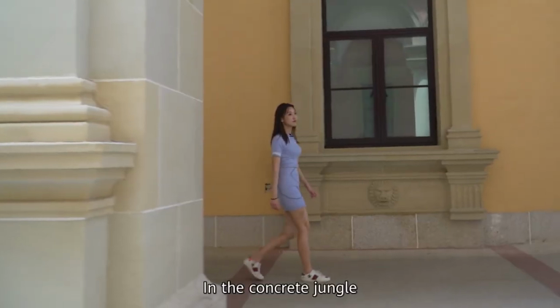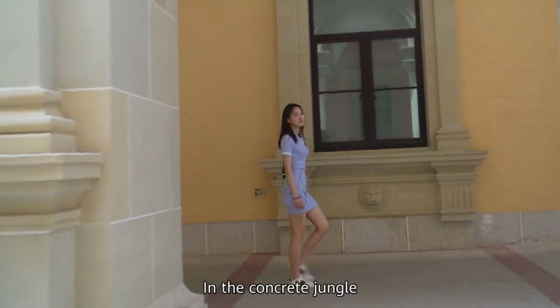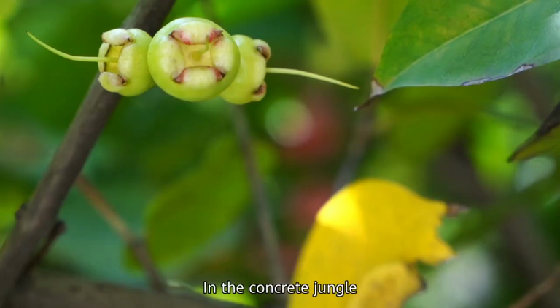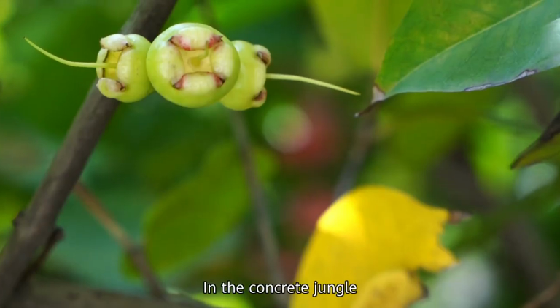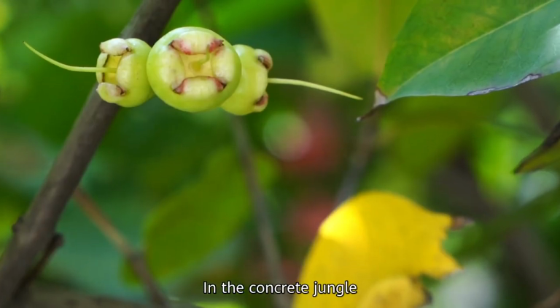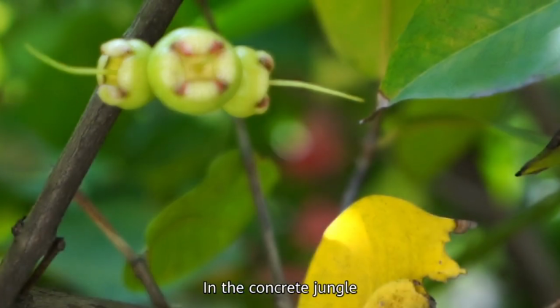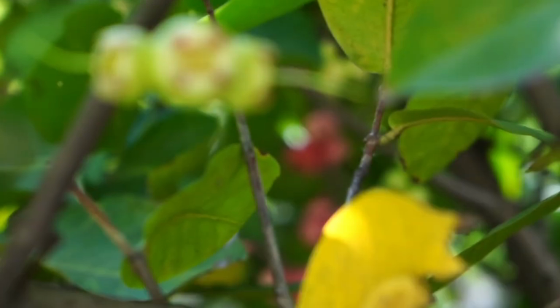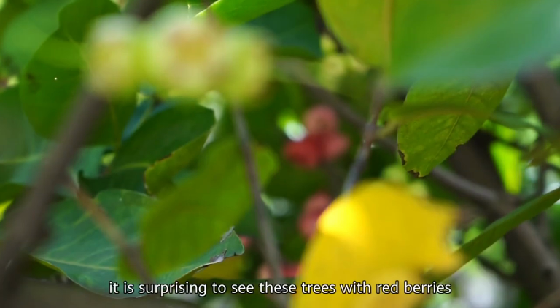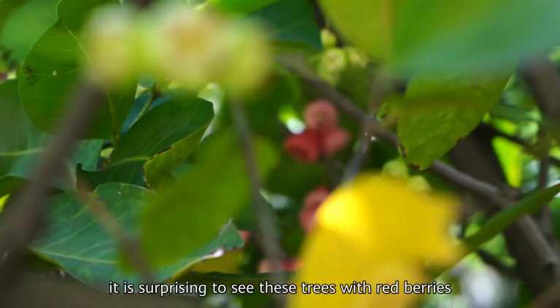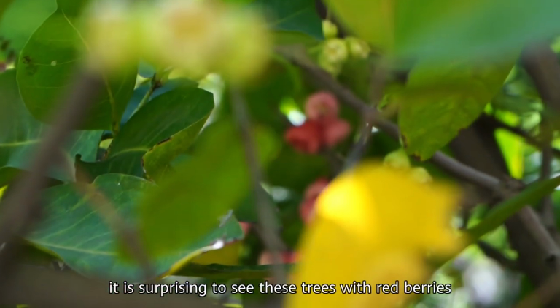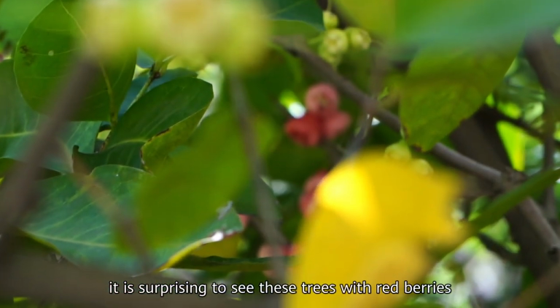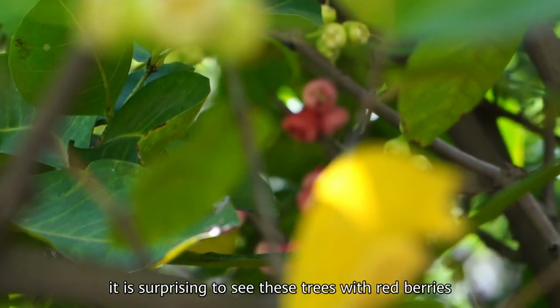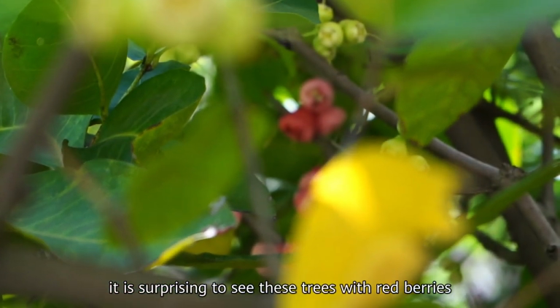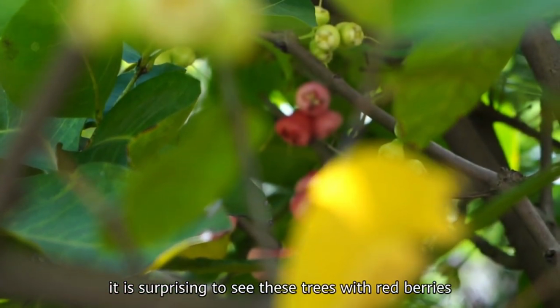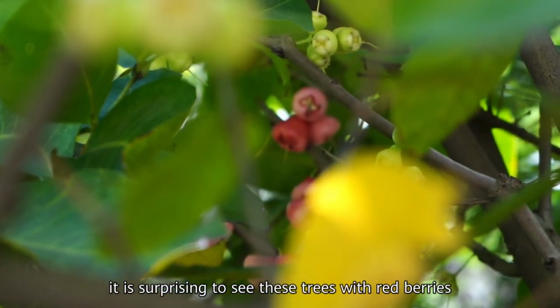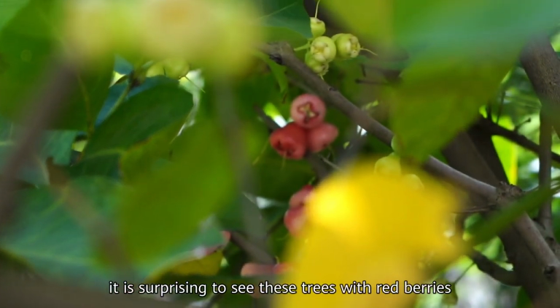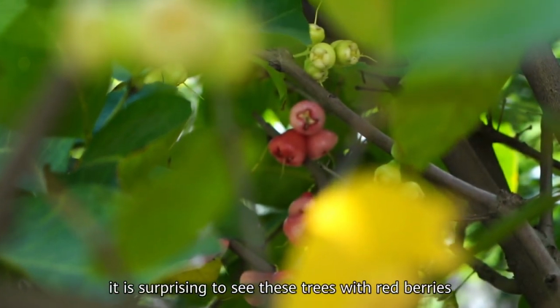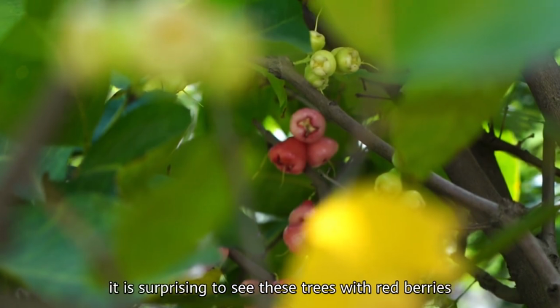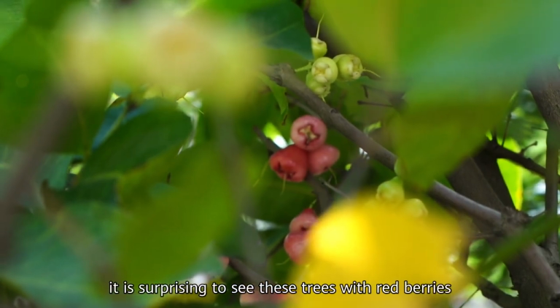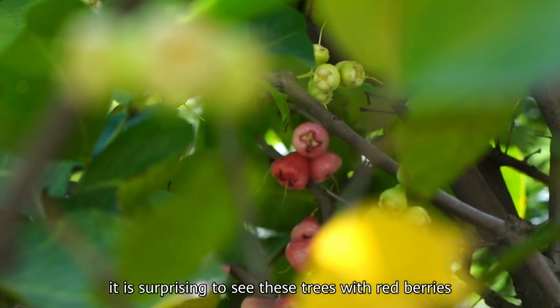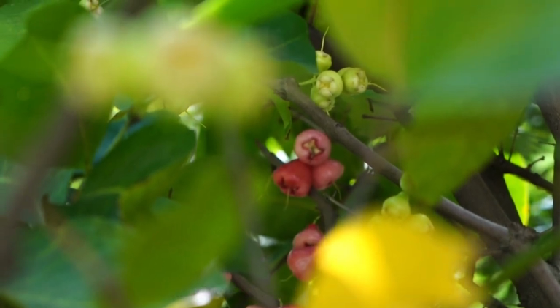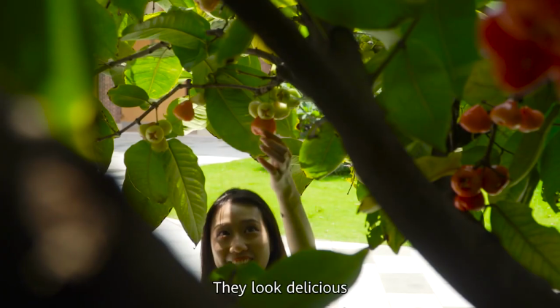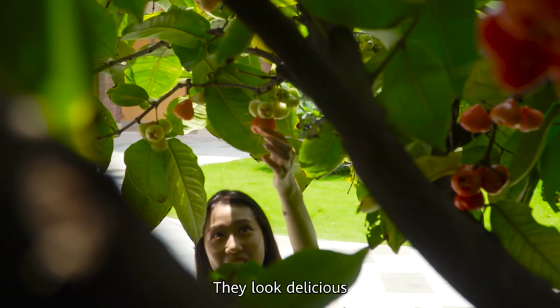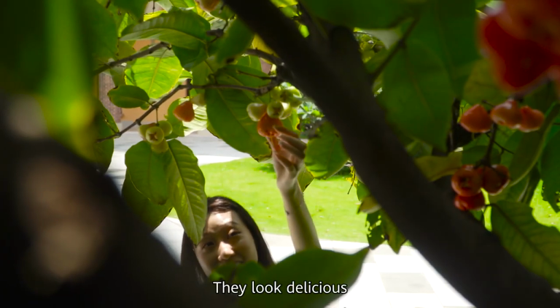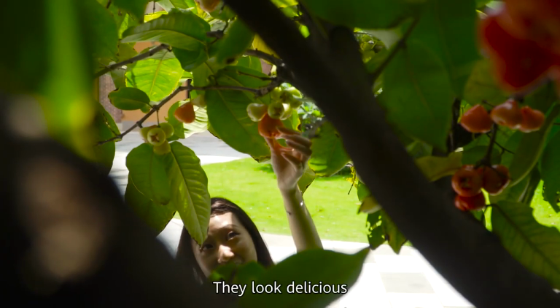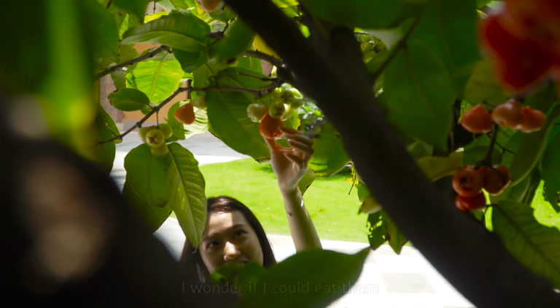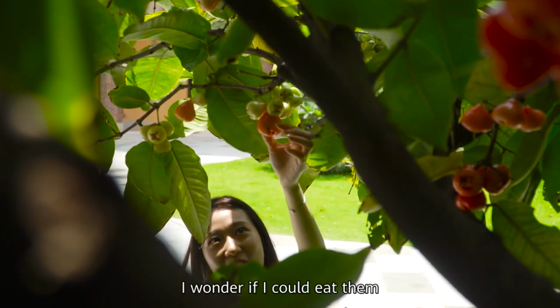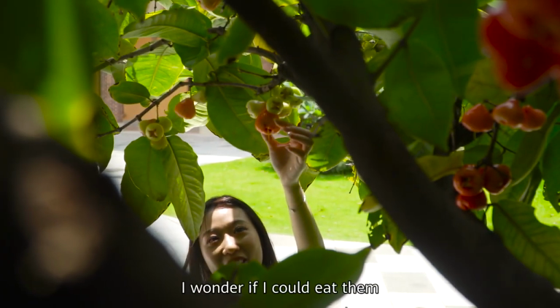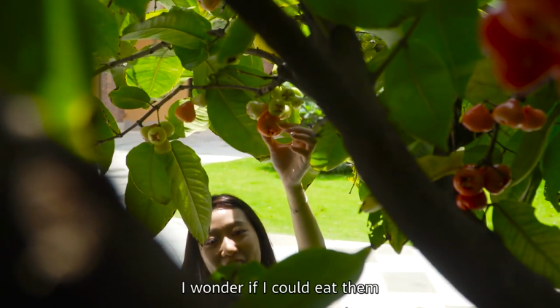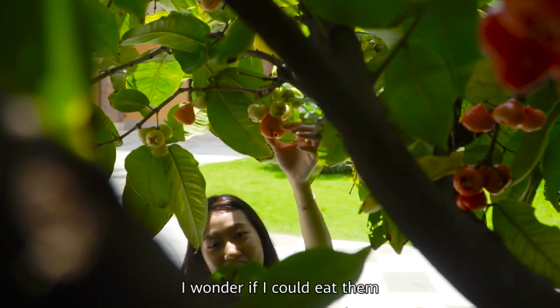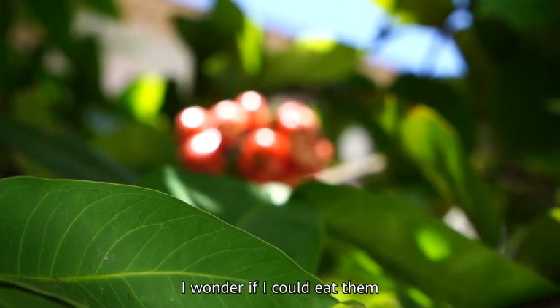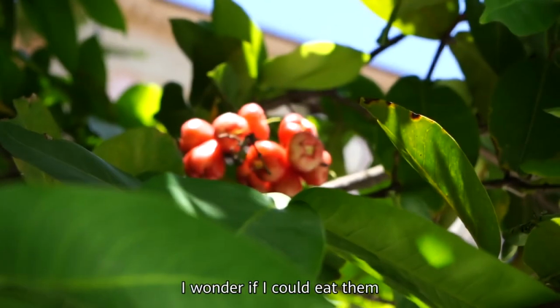In this concrete jungle, it is surprising to see these trees with the red berries. They look delicious — I wonder if I could eat them.